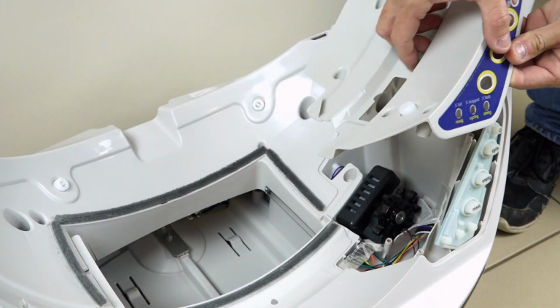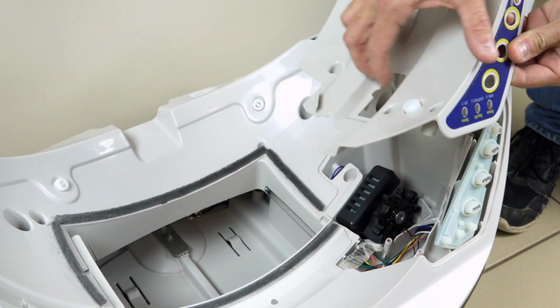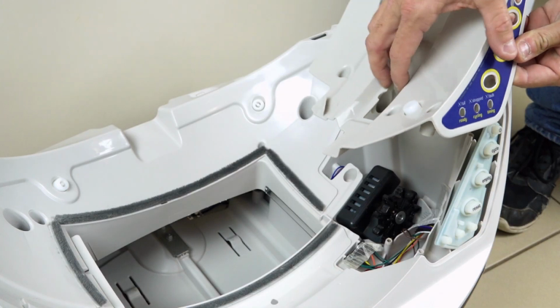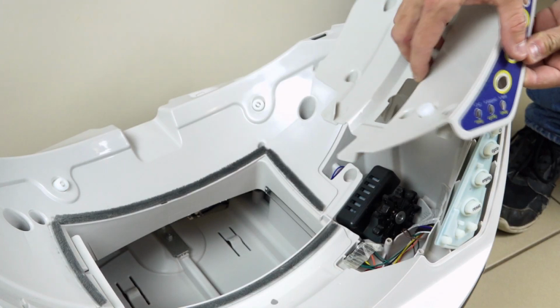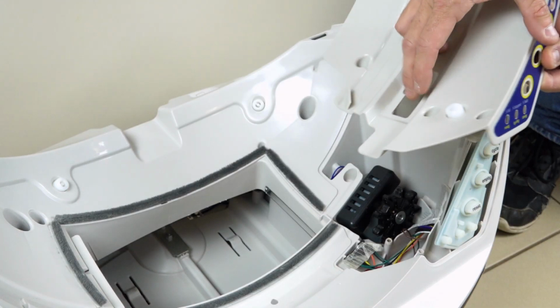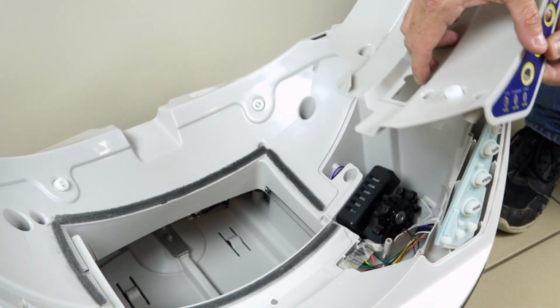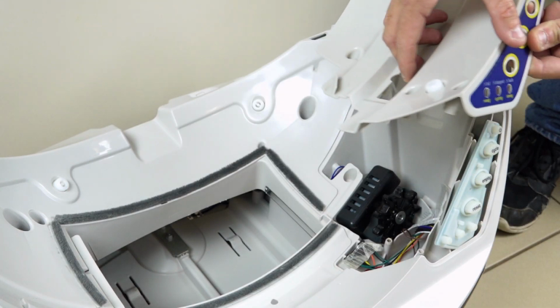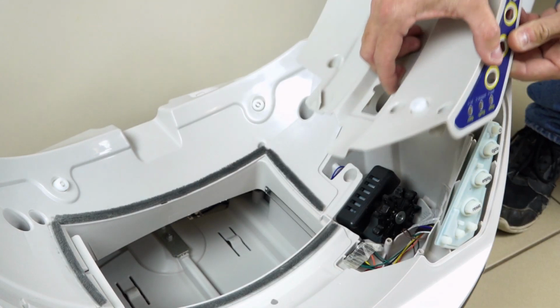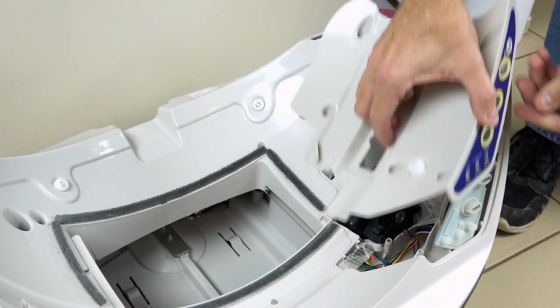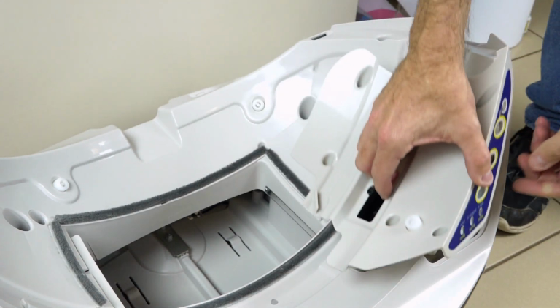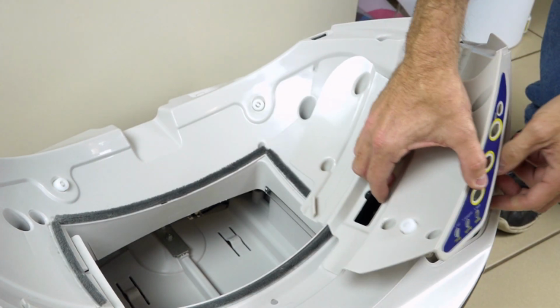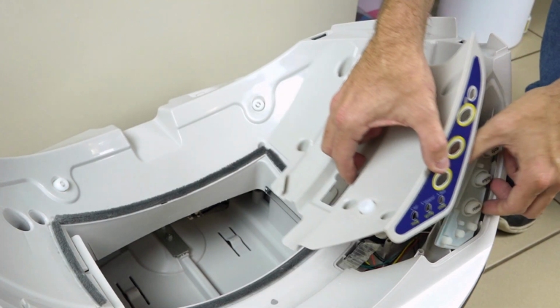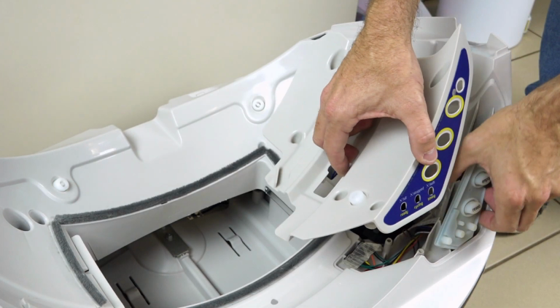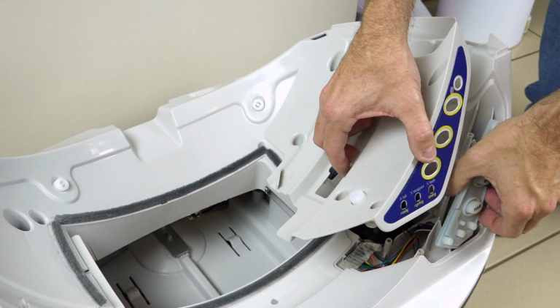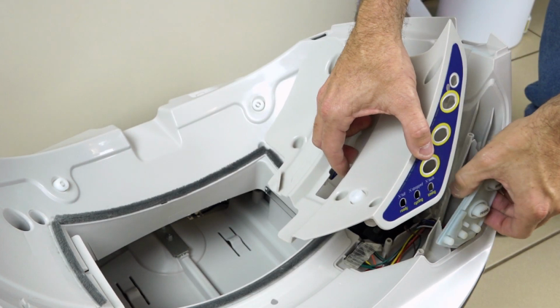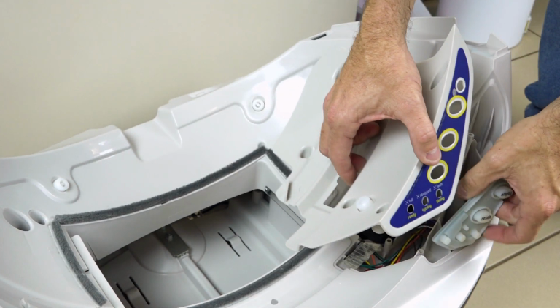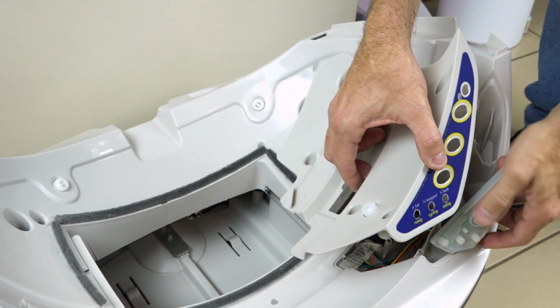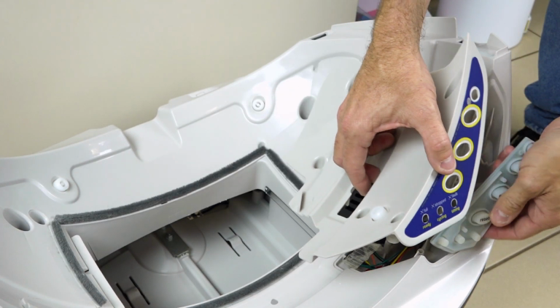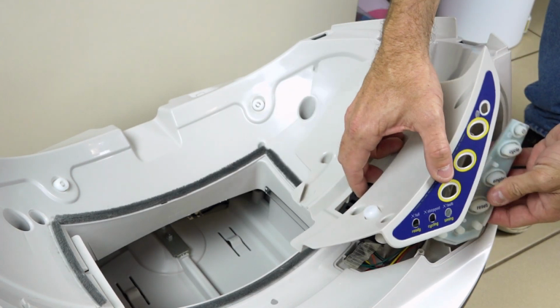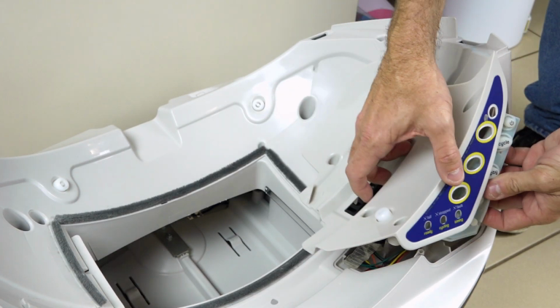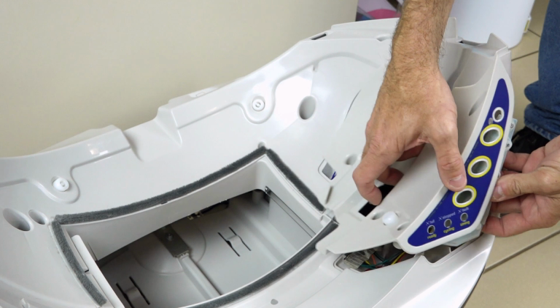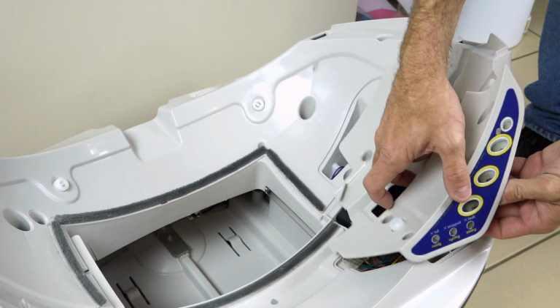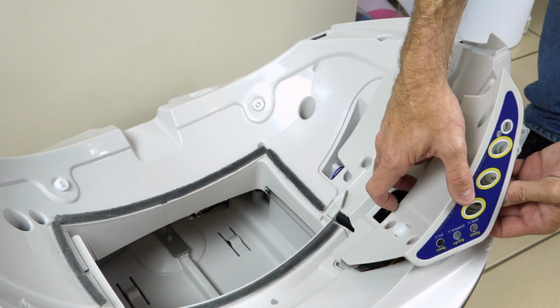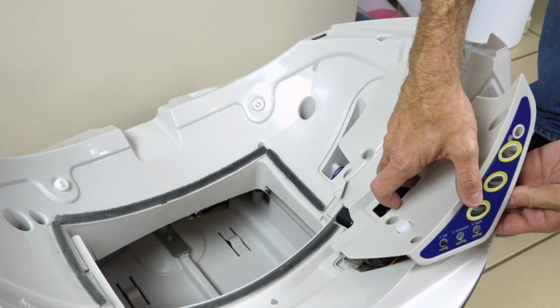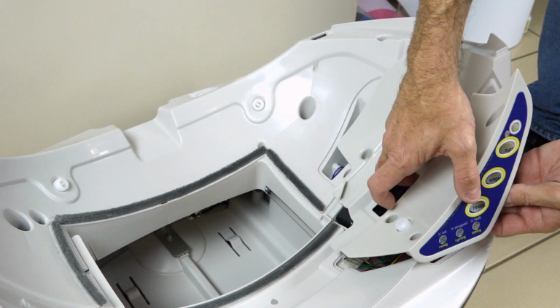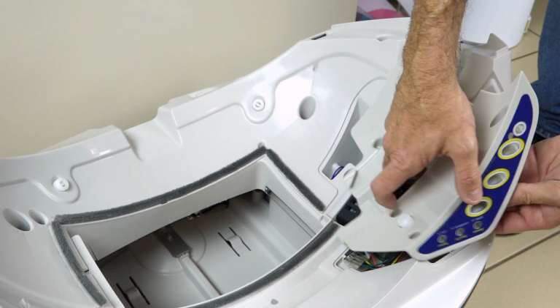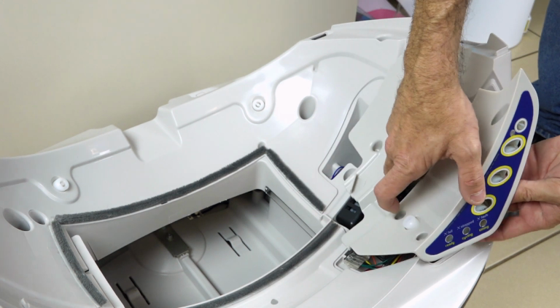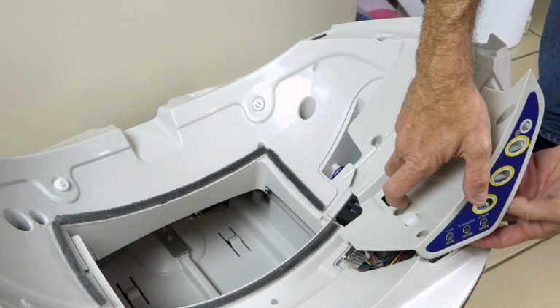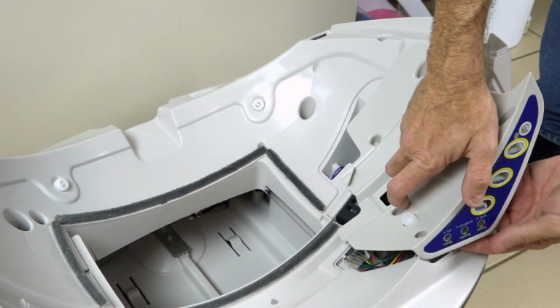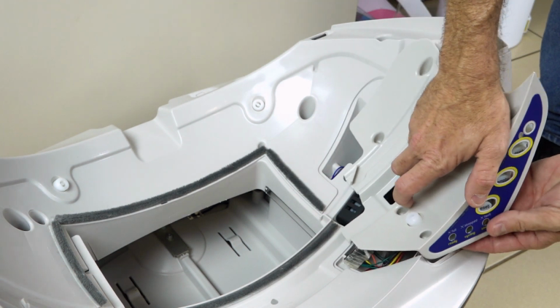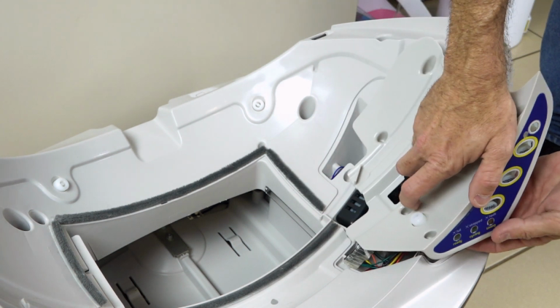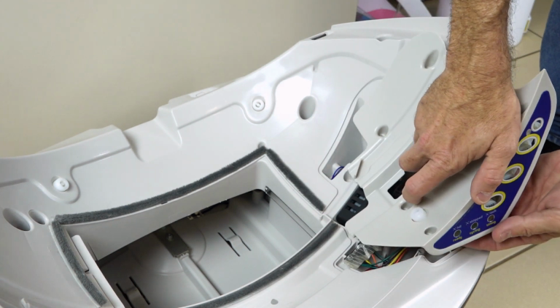Pop the board and buttons back in the cover. You will only need one out of the five screws to secure the cover for now.